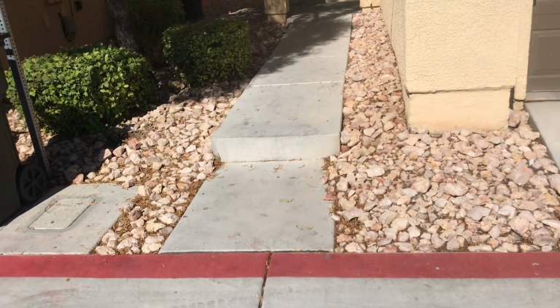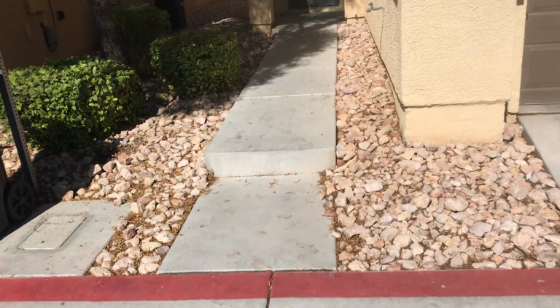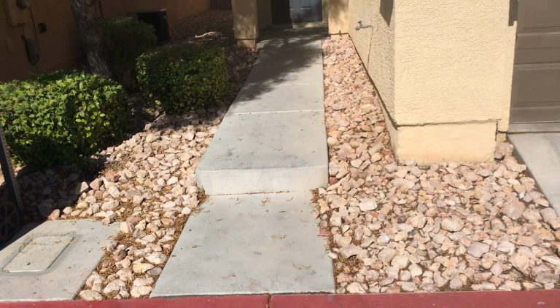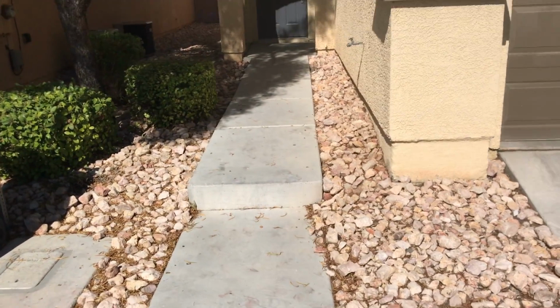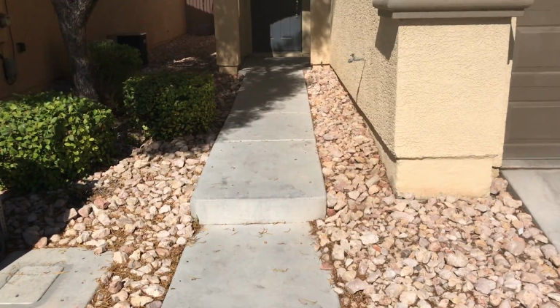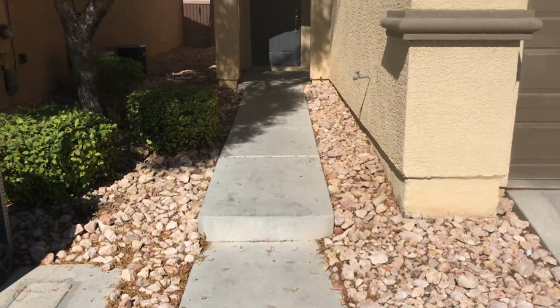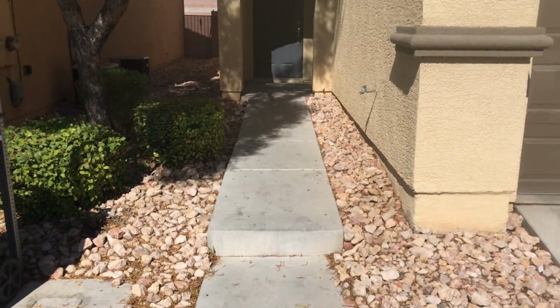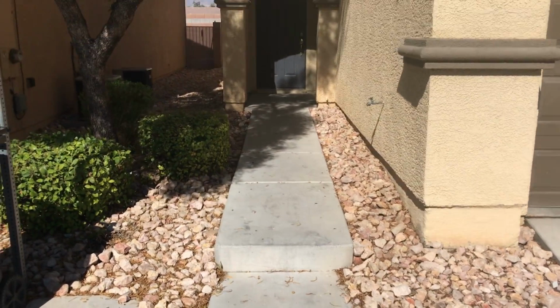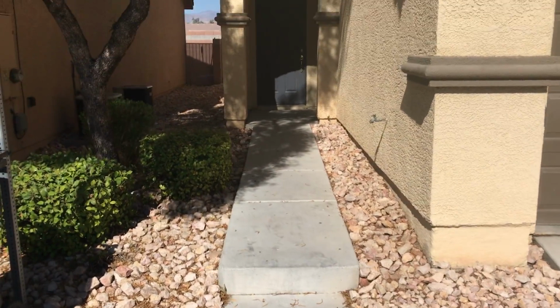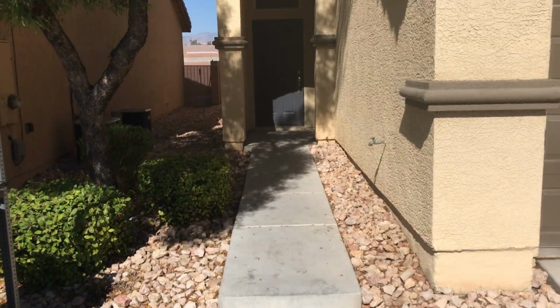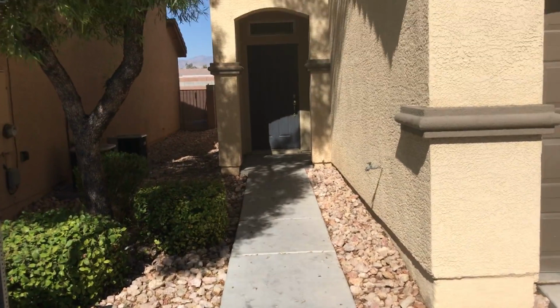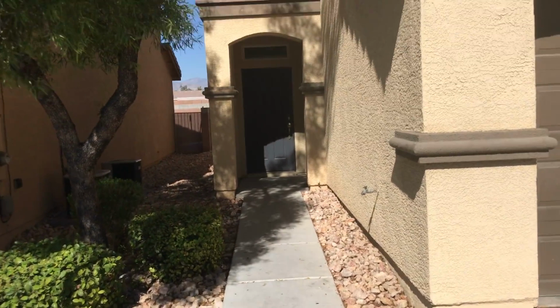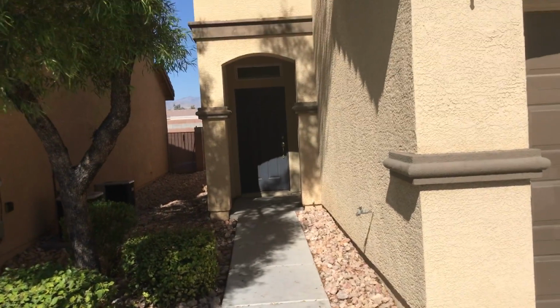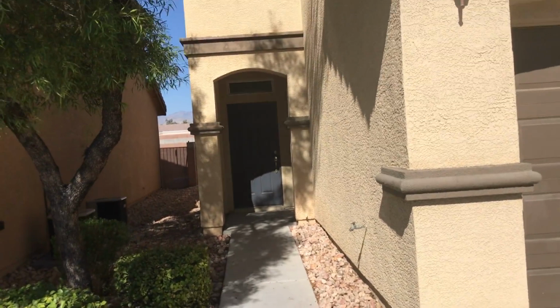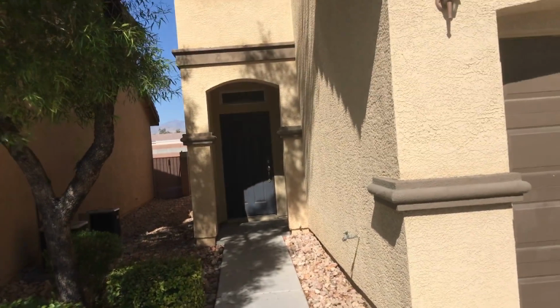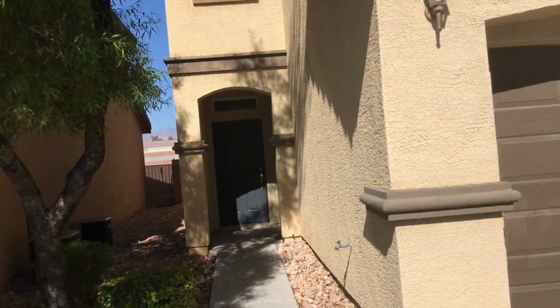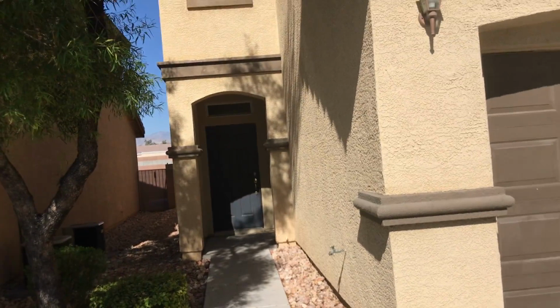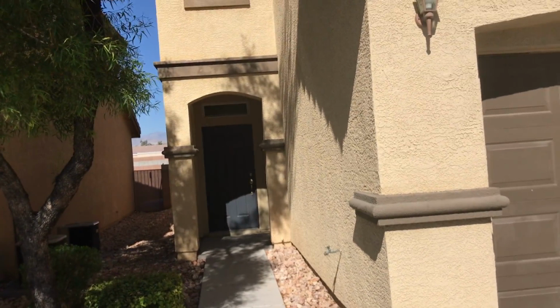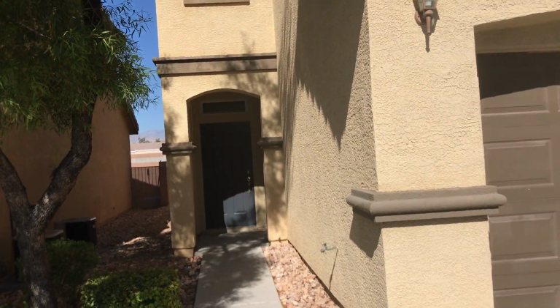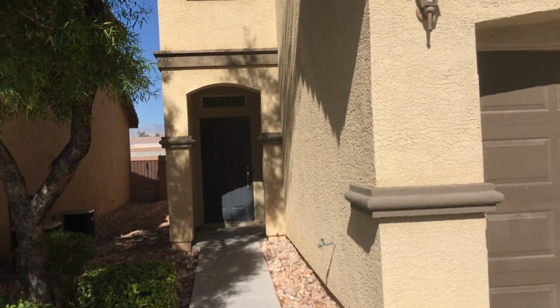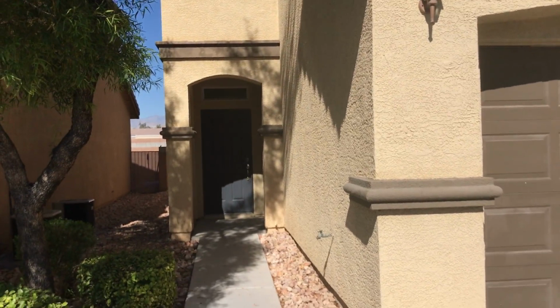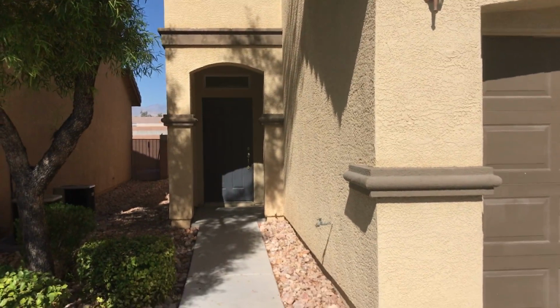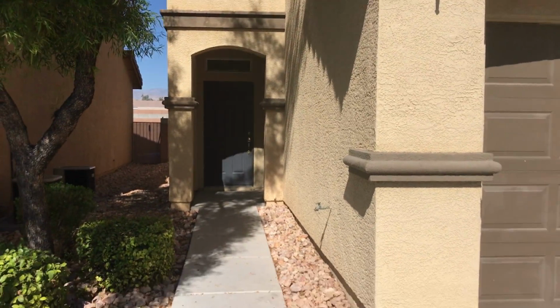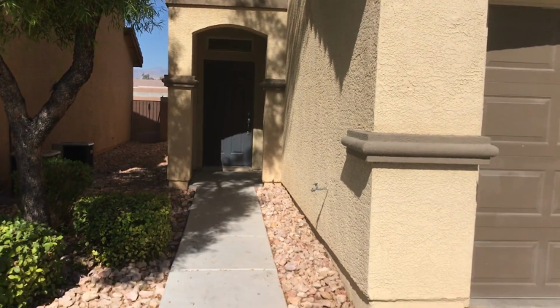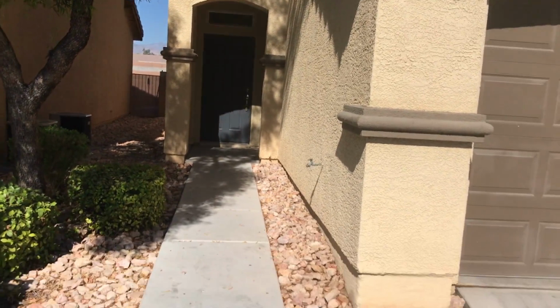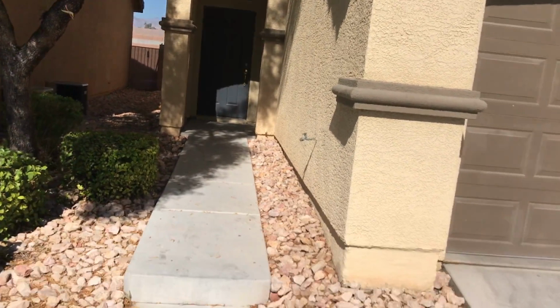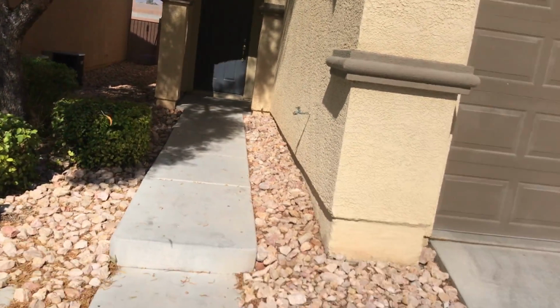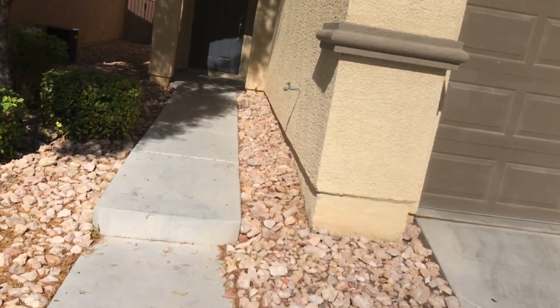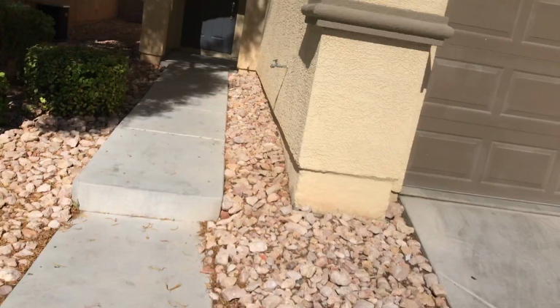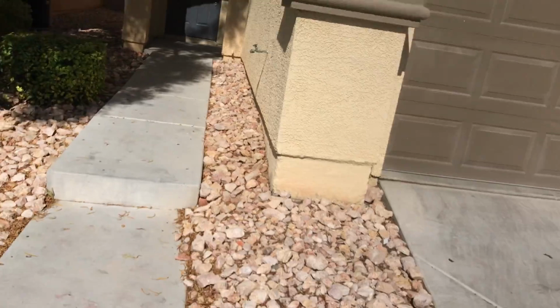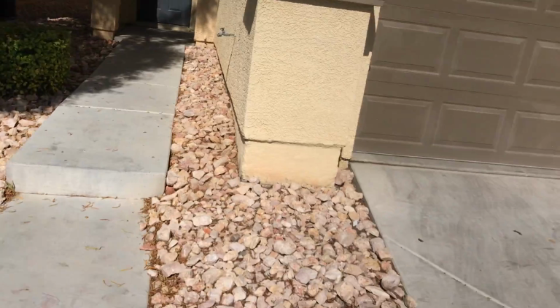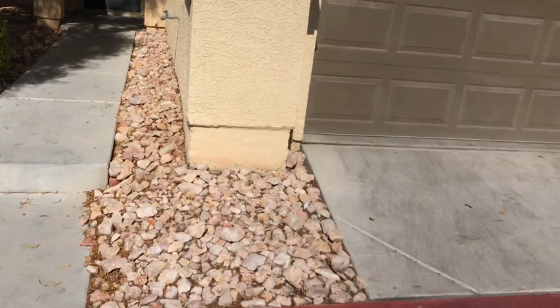Looks like everything is in good shape here. Door looks good. Rocks are in good shape.